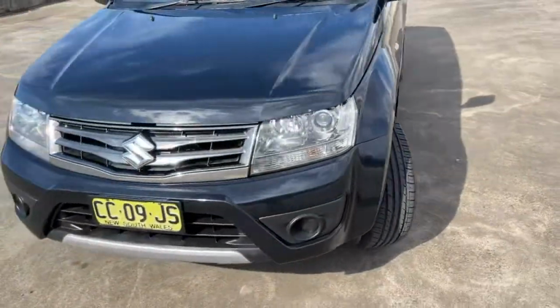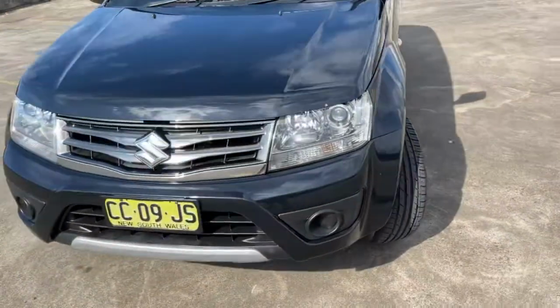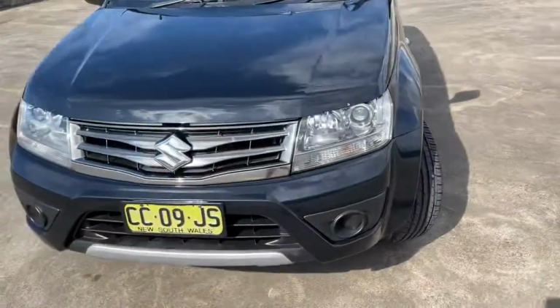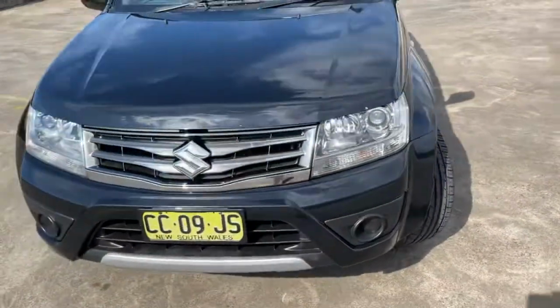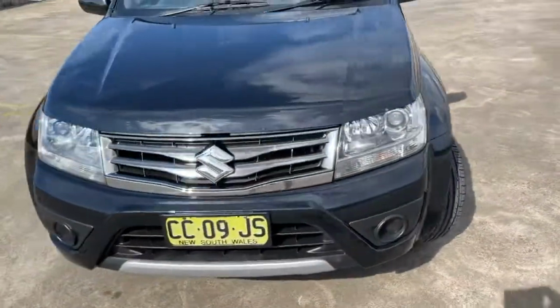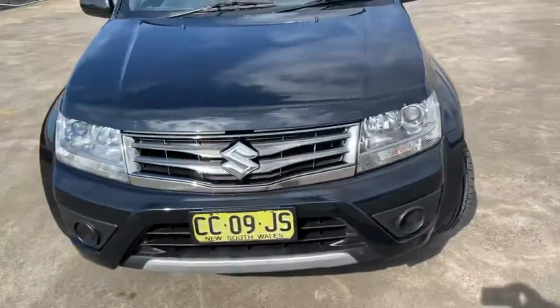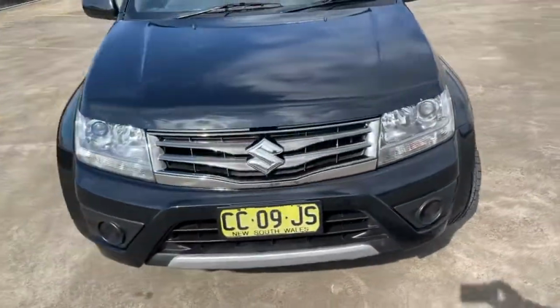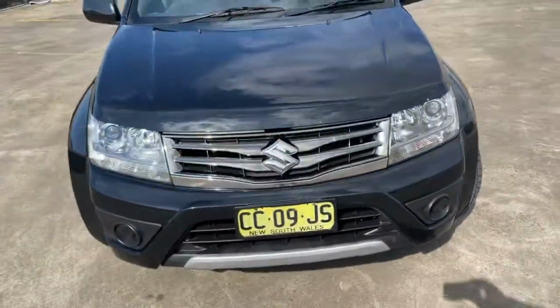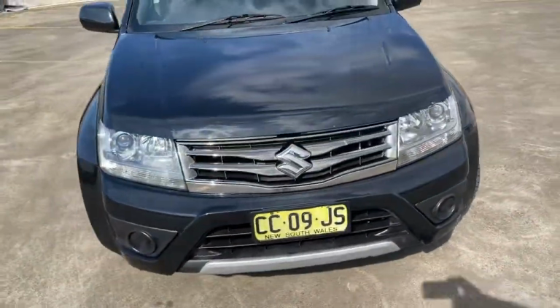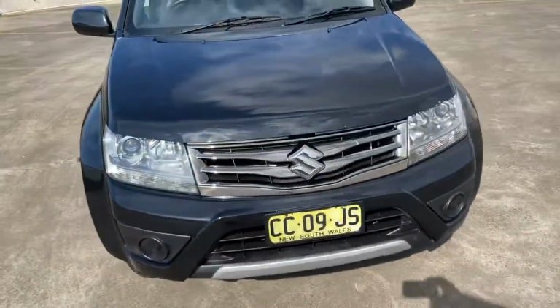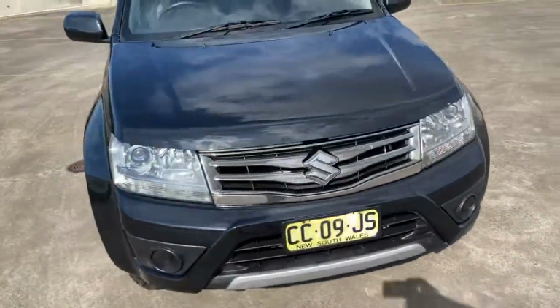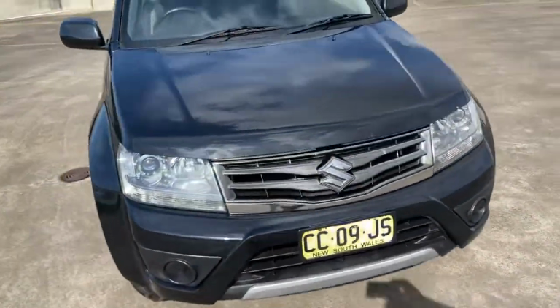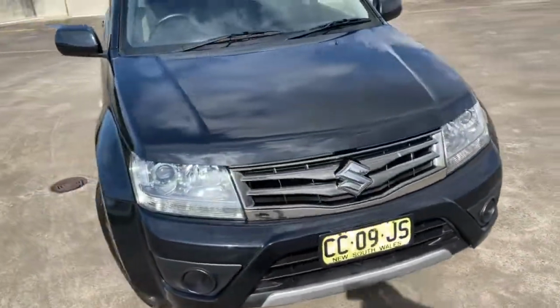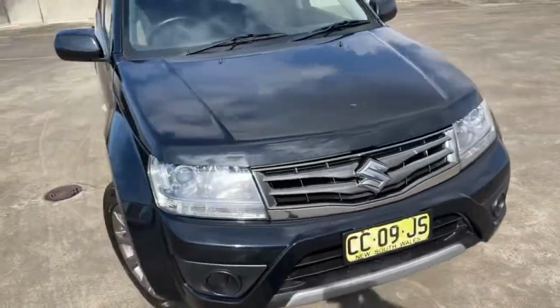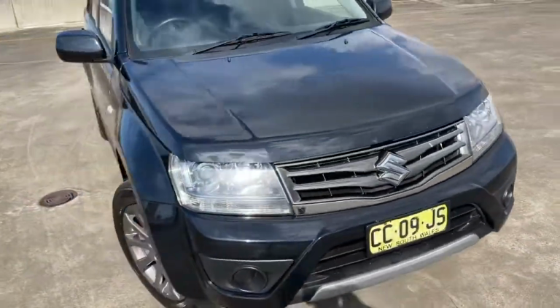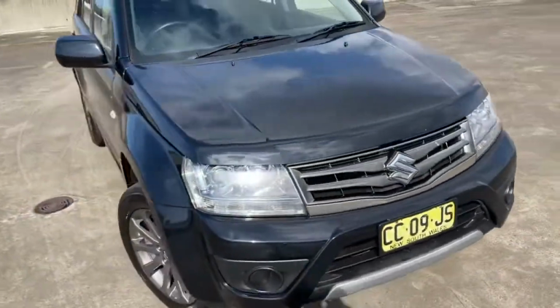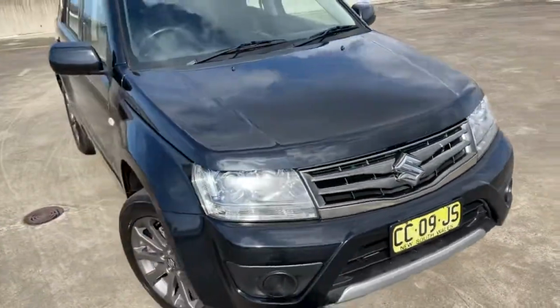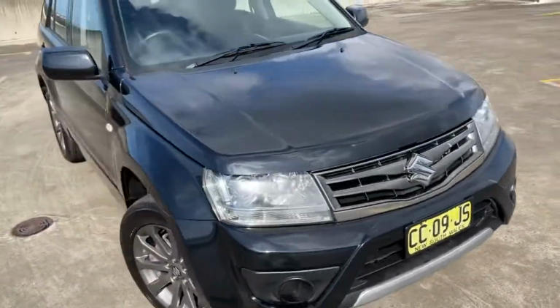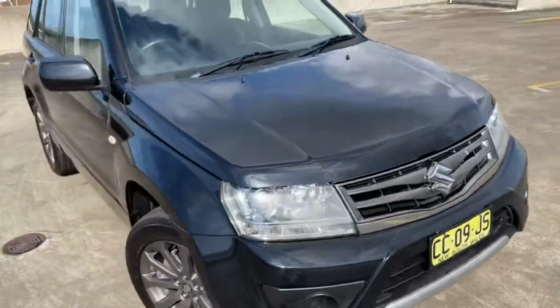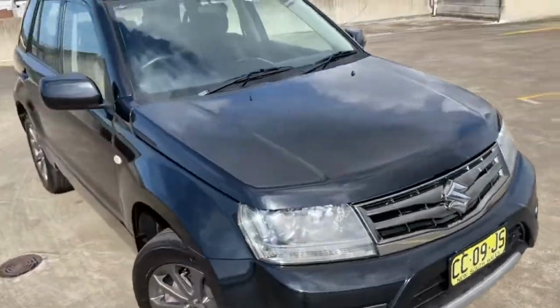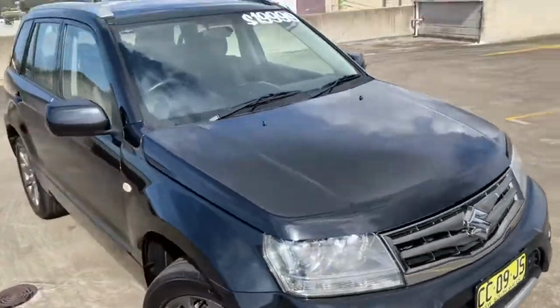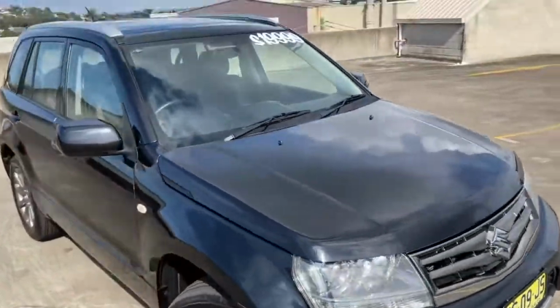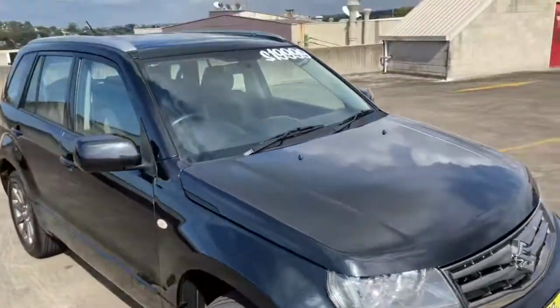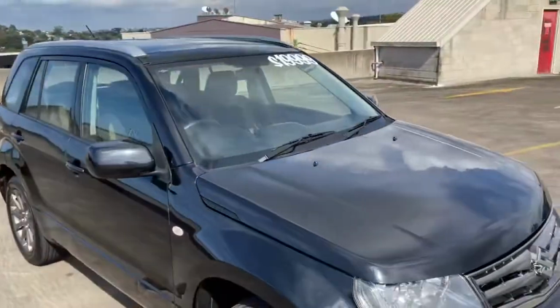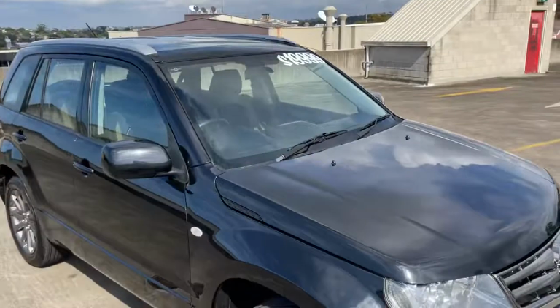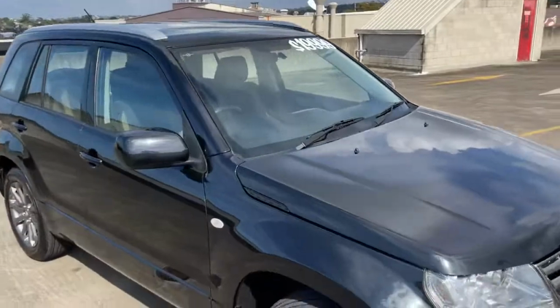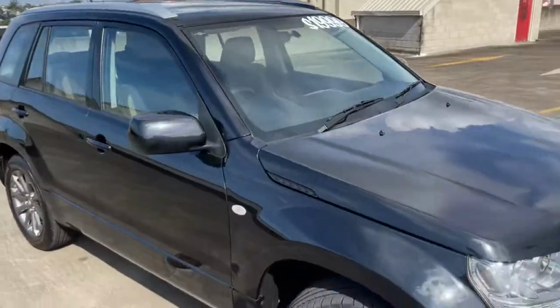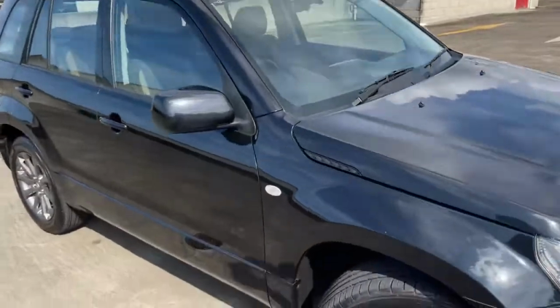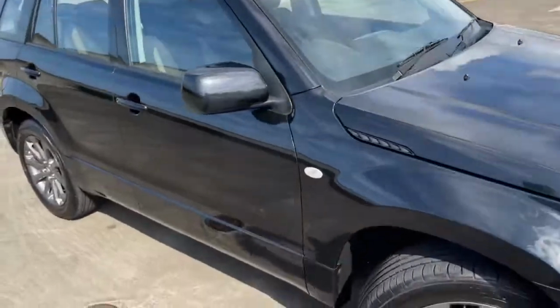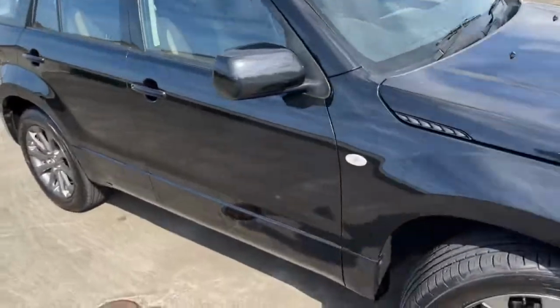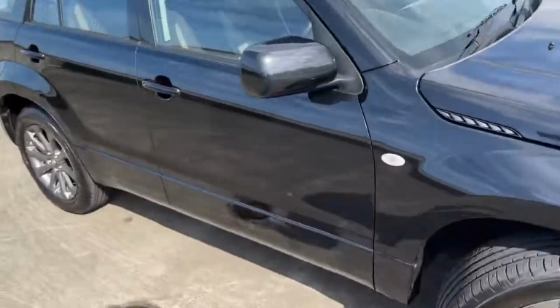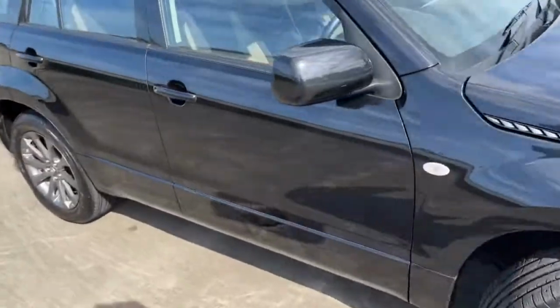A couple of very minor stone chips, but nothing to speak of. Good value at $19,999.